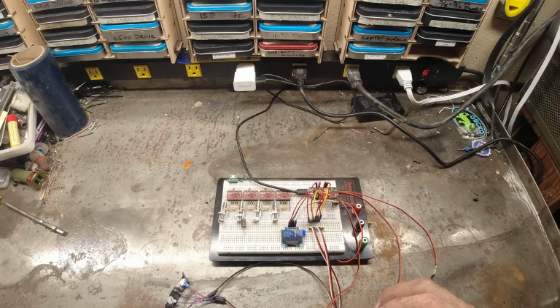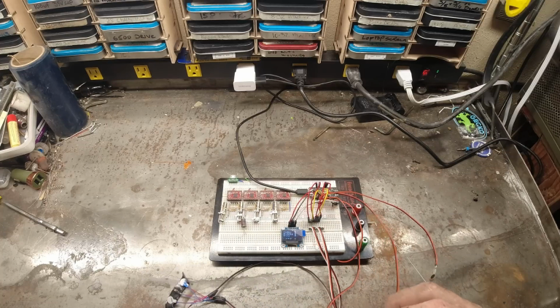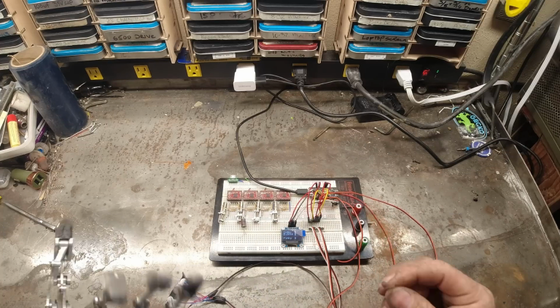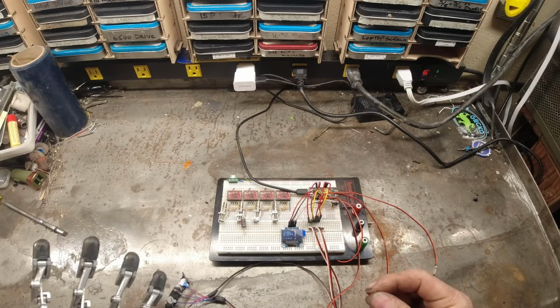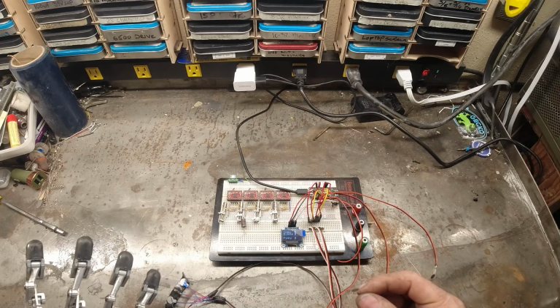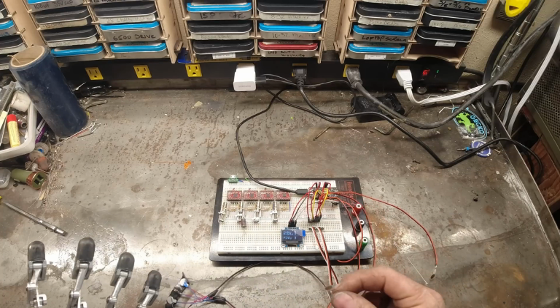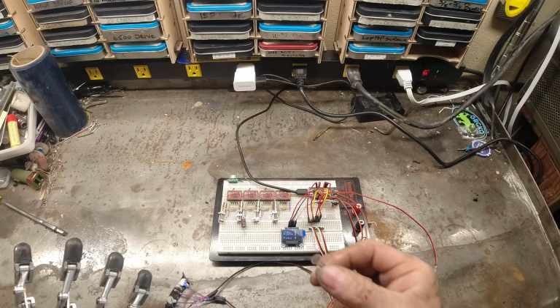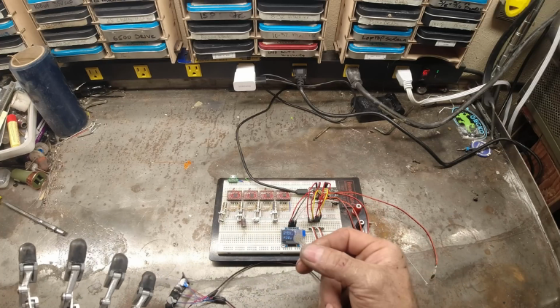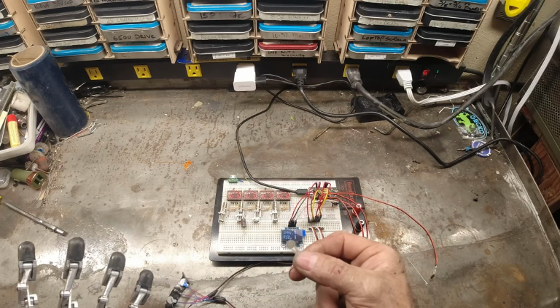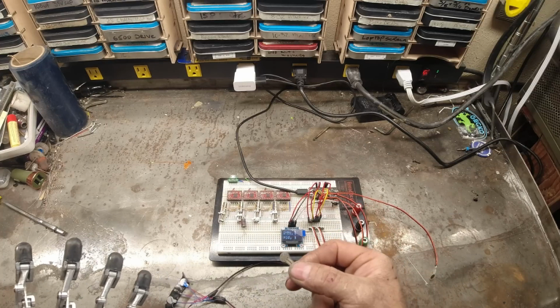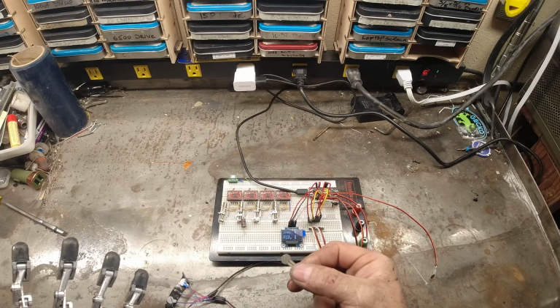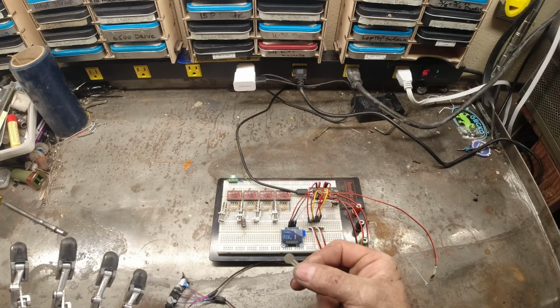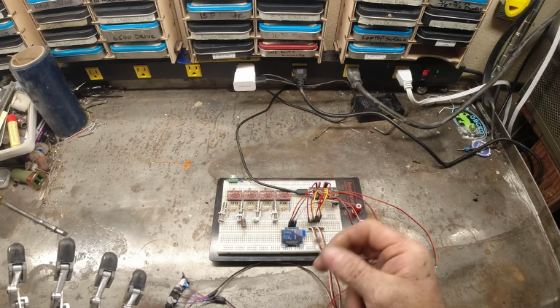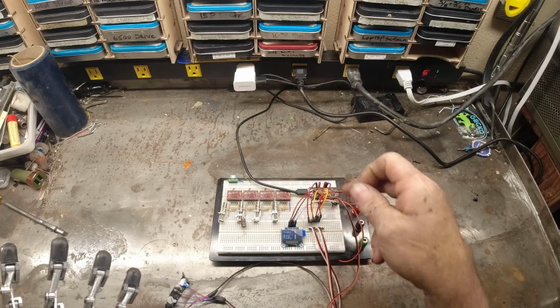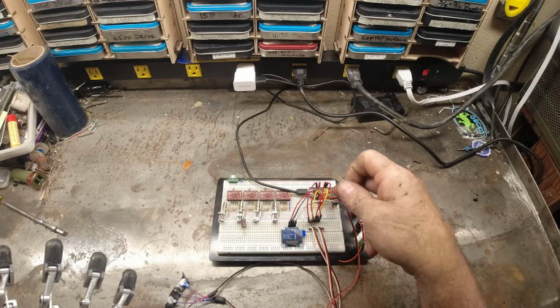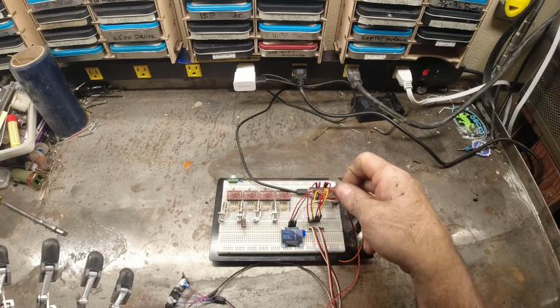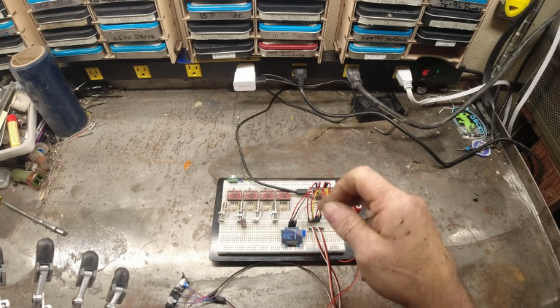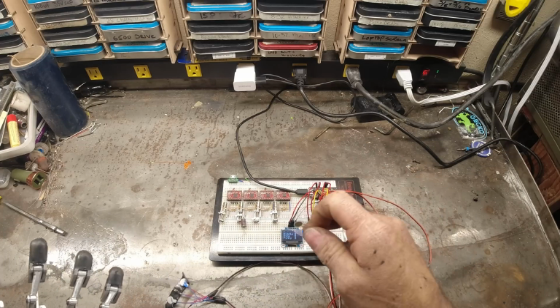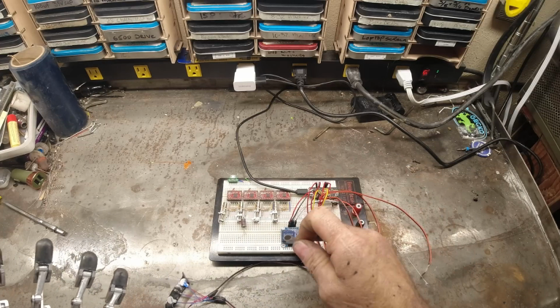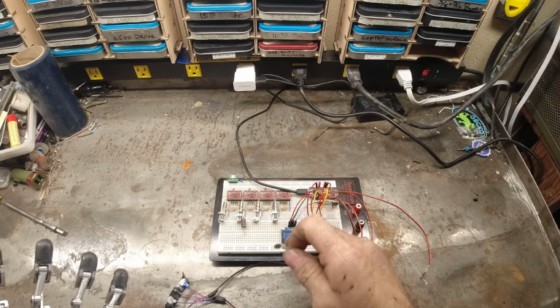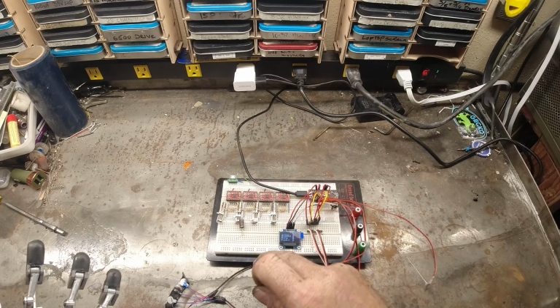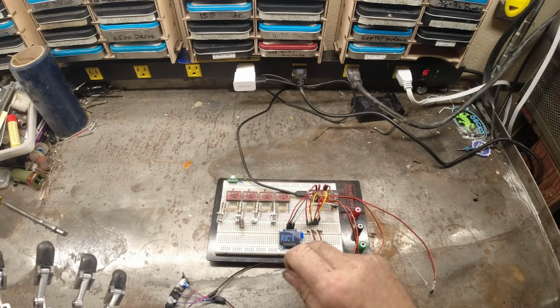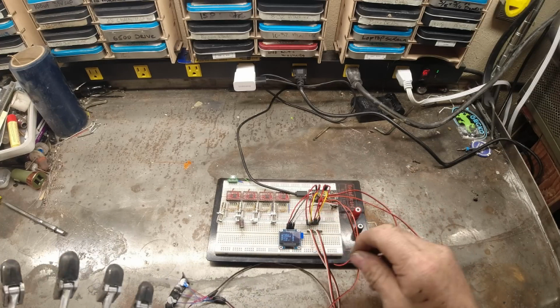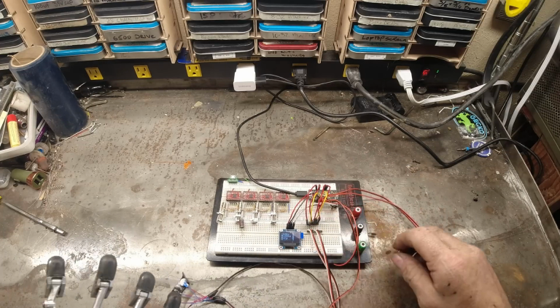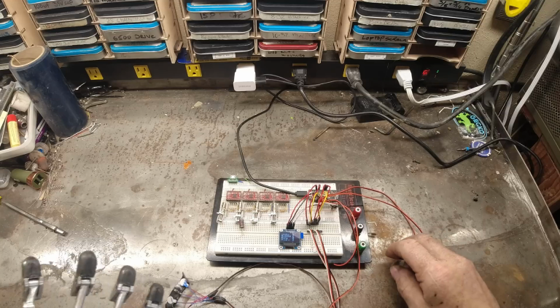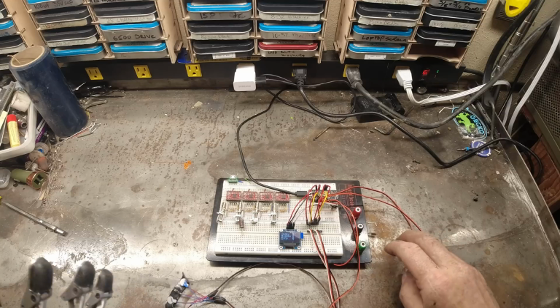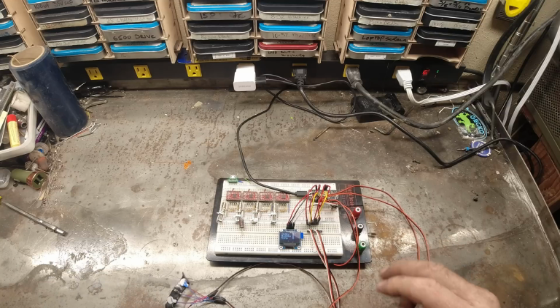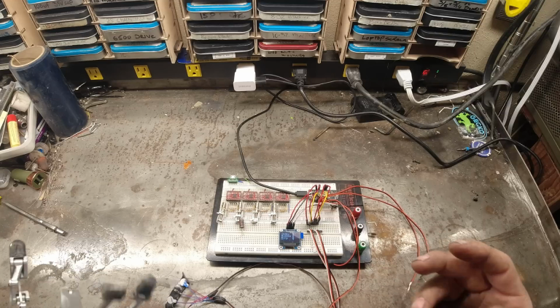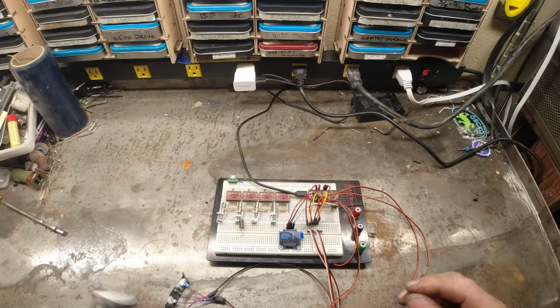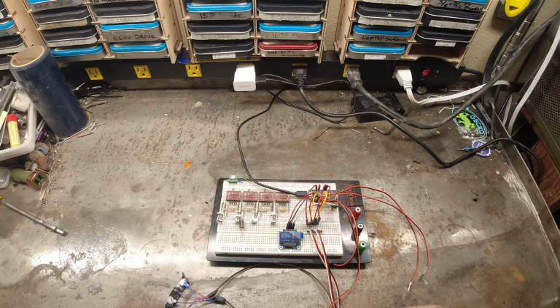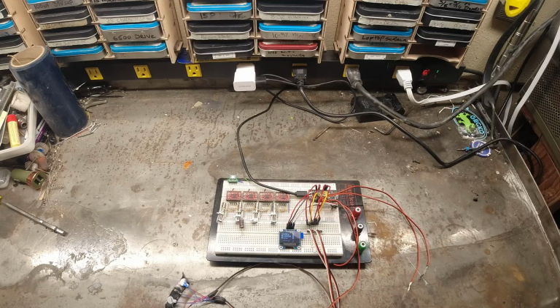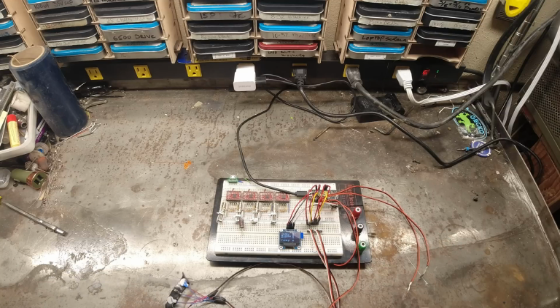The components for this build are four FSRs, a Metro Mini, a display, haptic motors, and a battery pack.